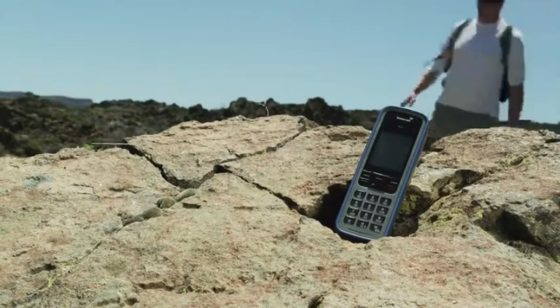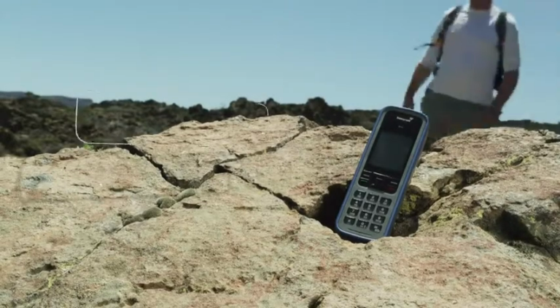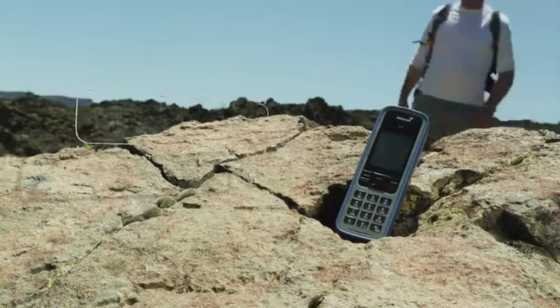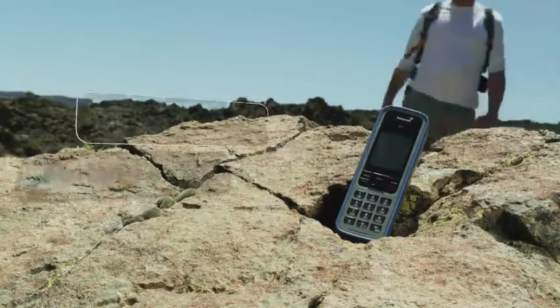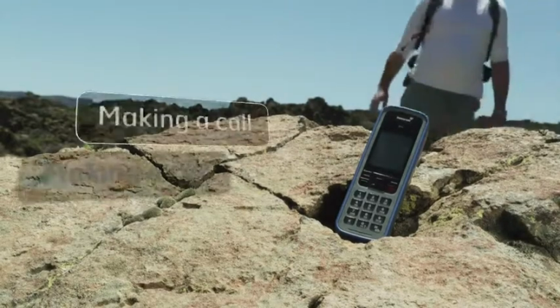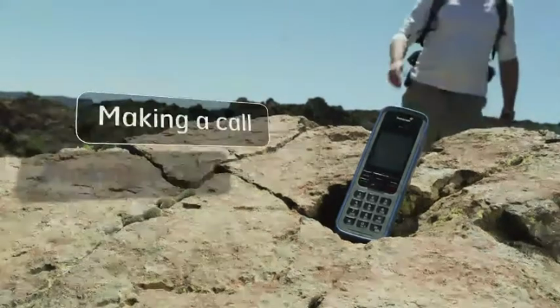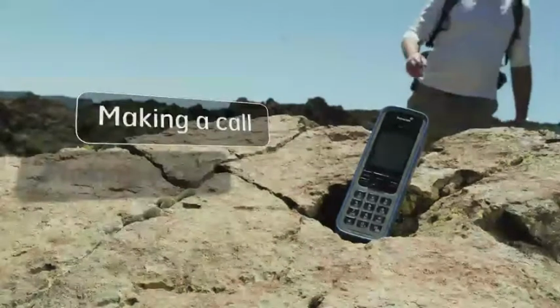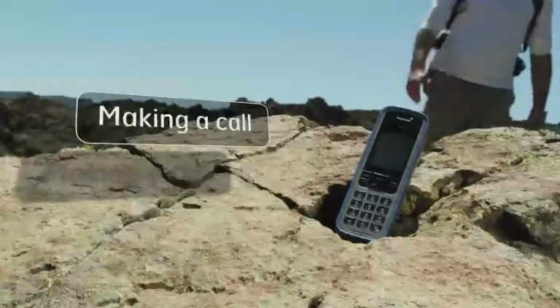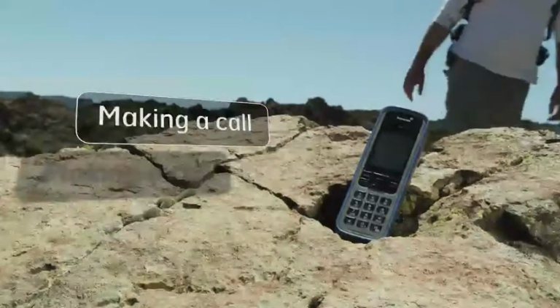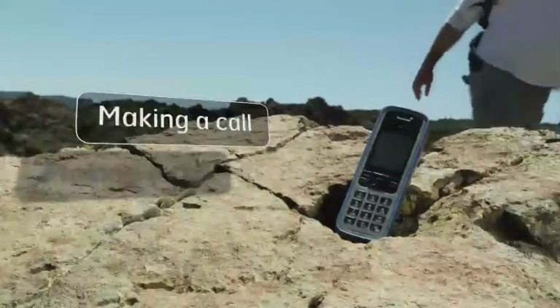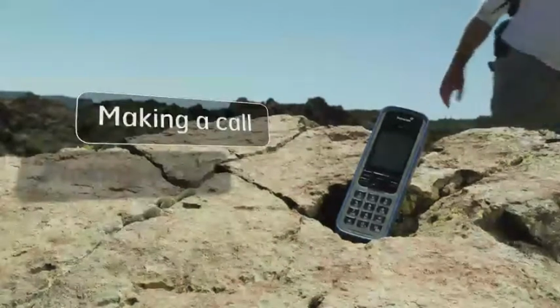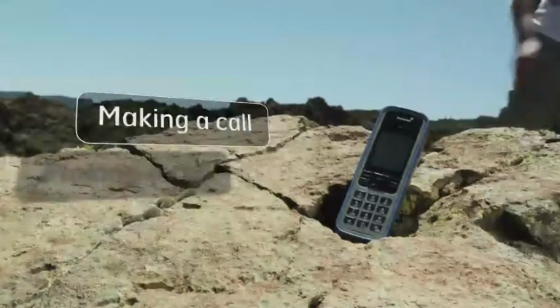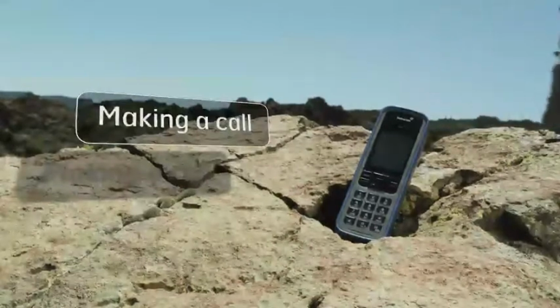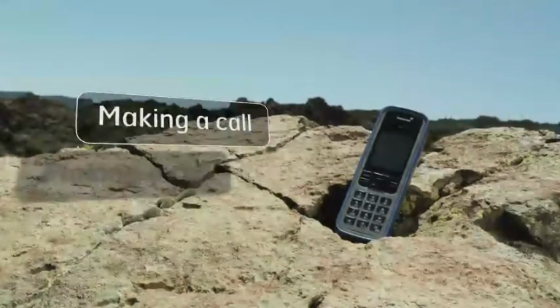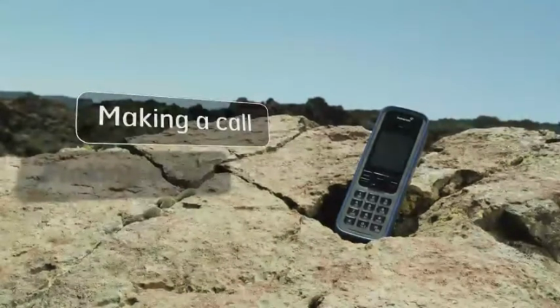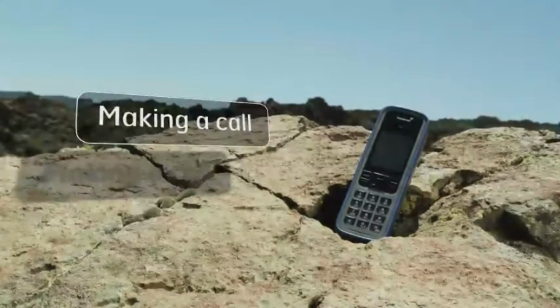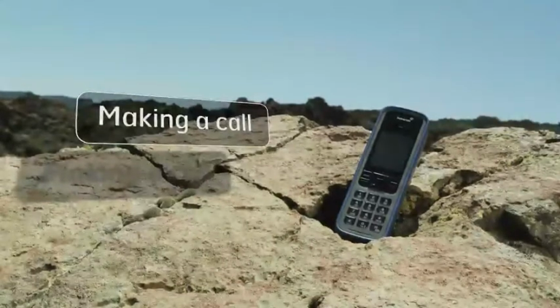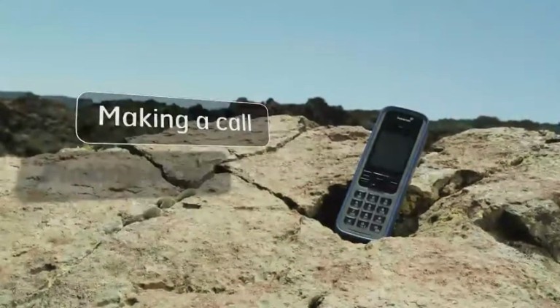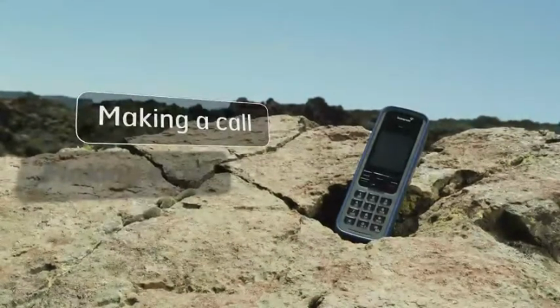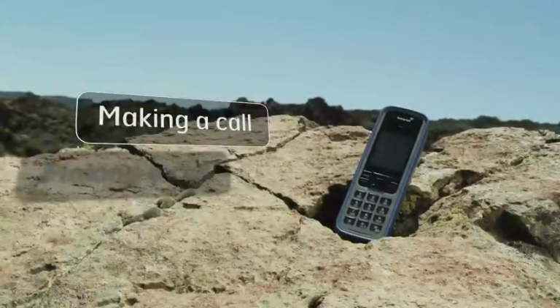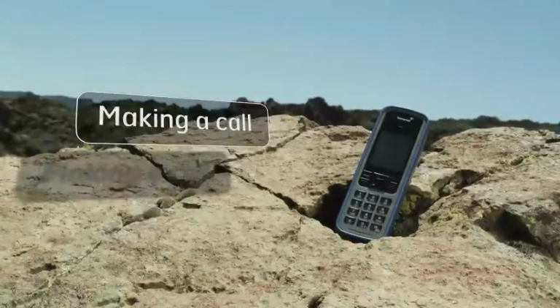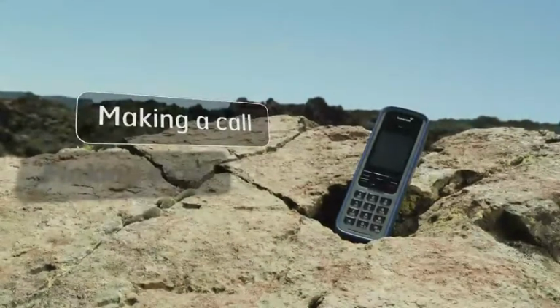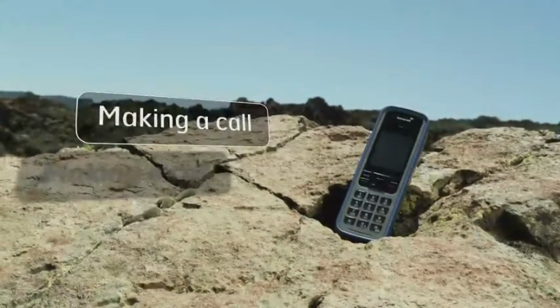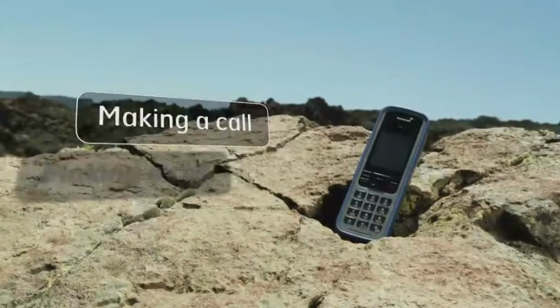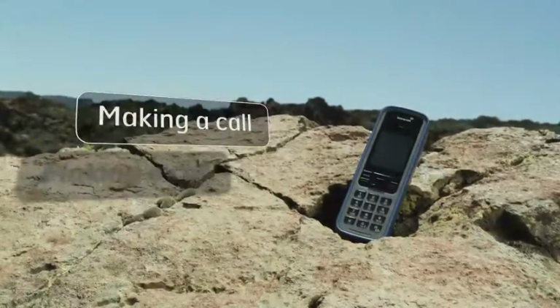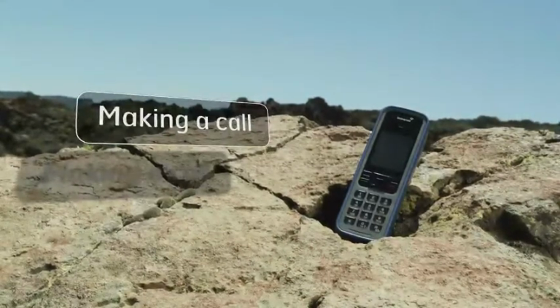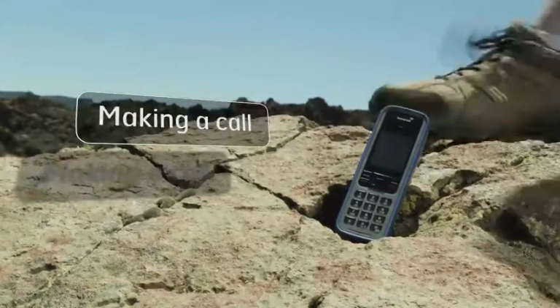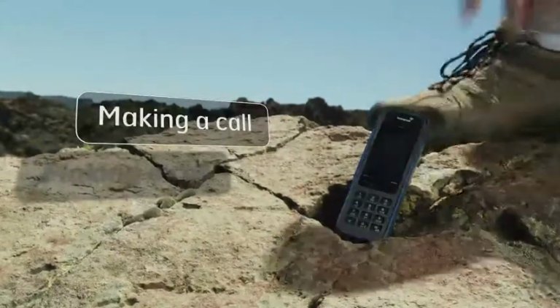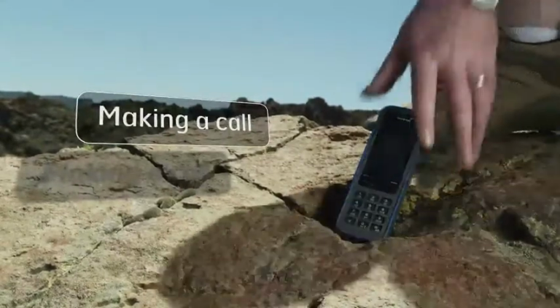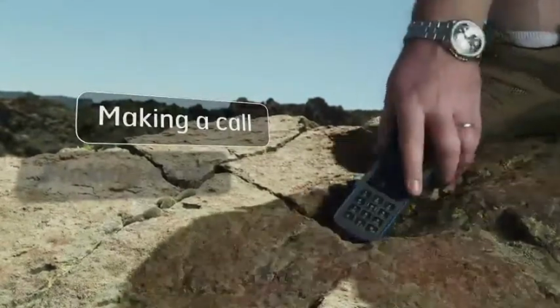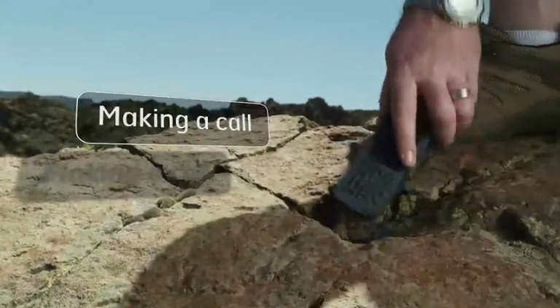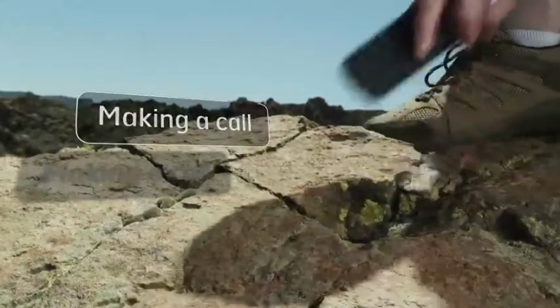No matter where you are in the world, making a call from an iSAT Phone Pro is simple.